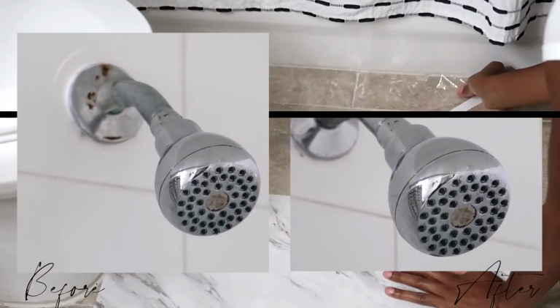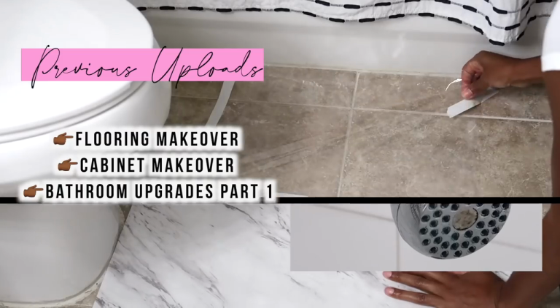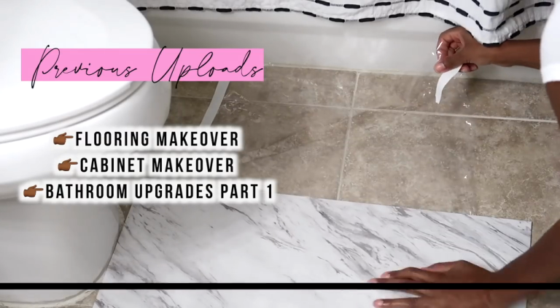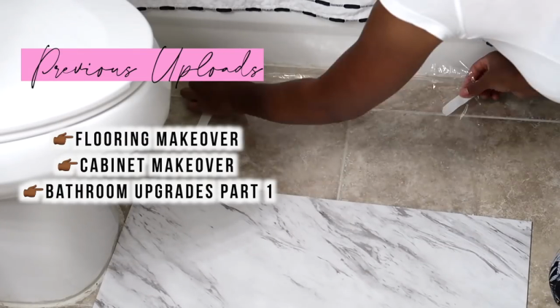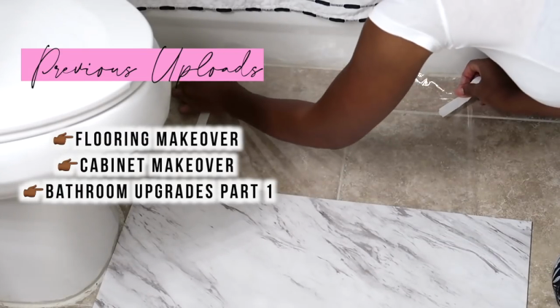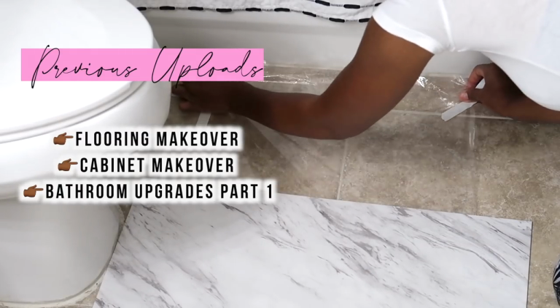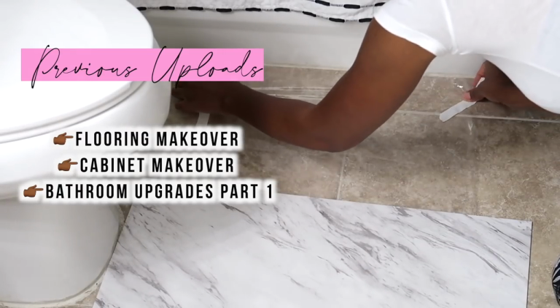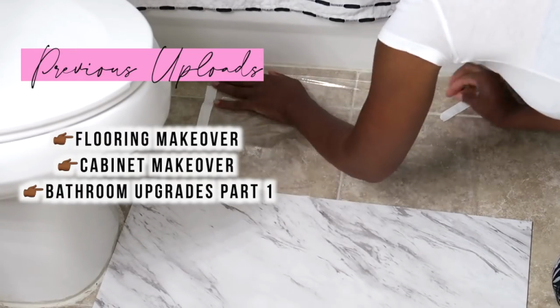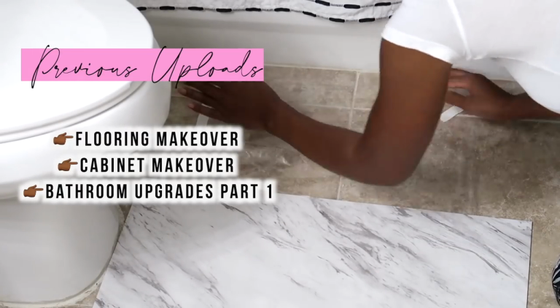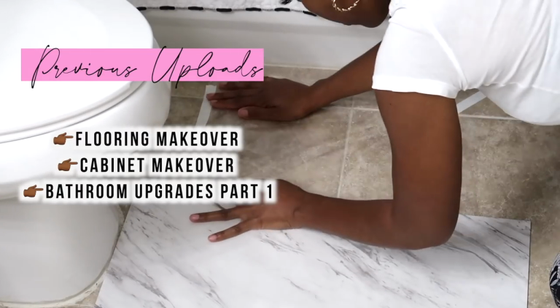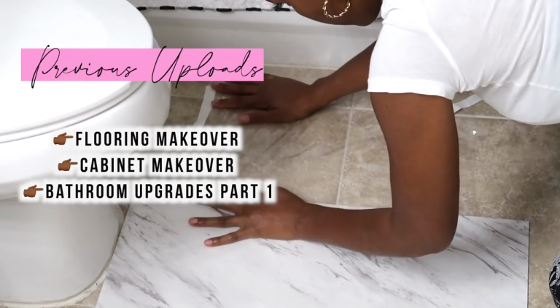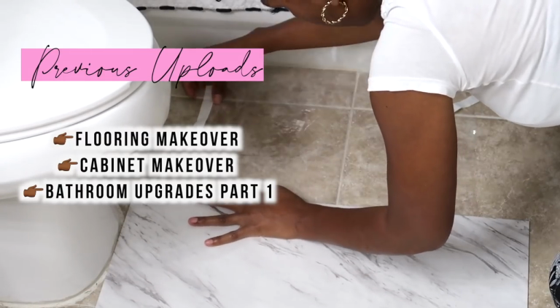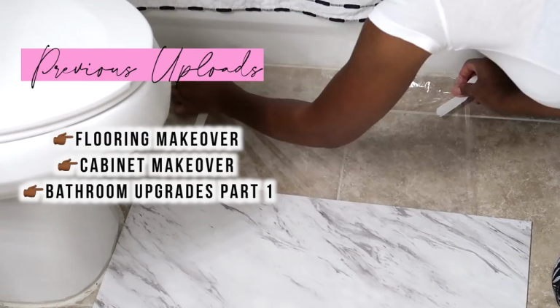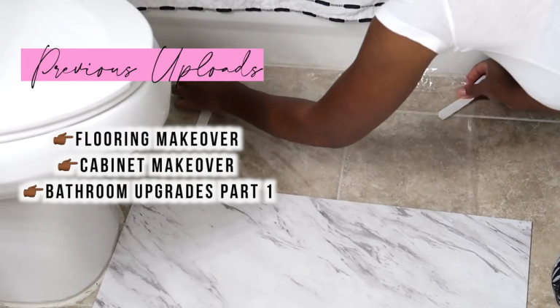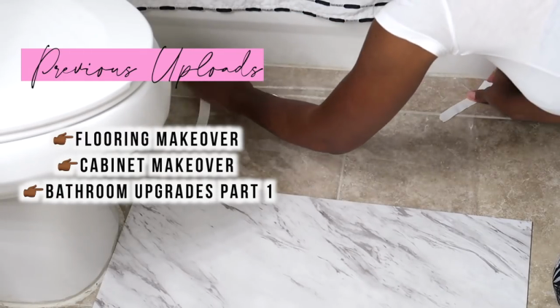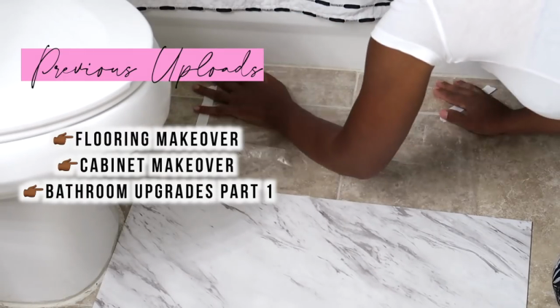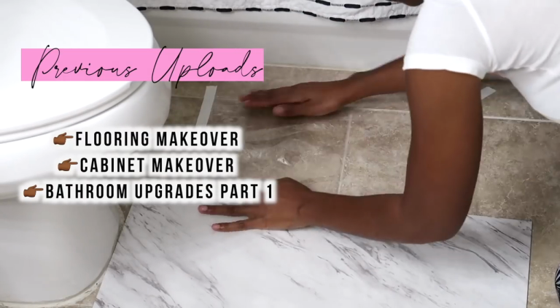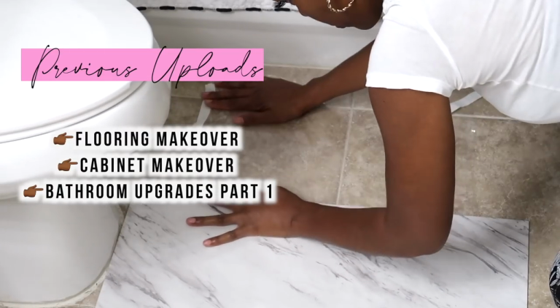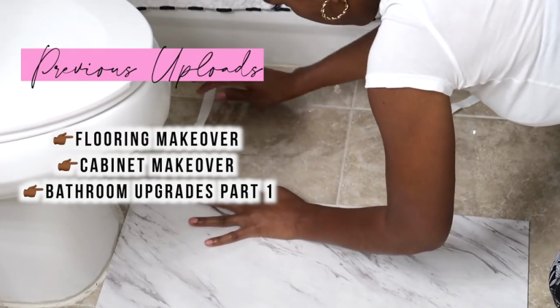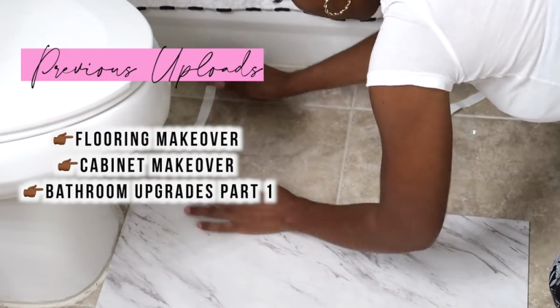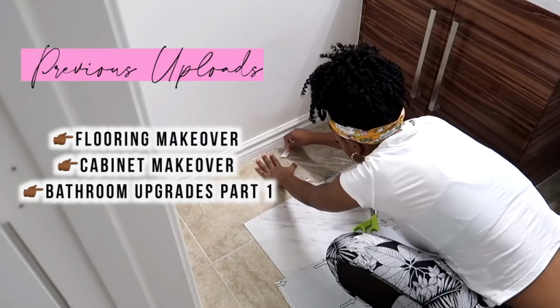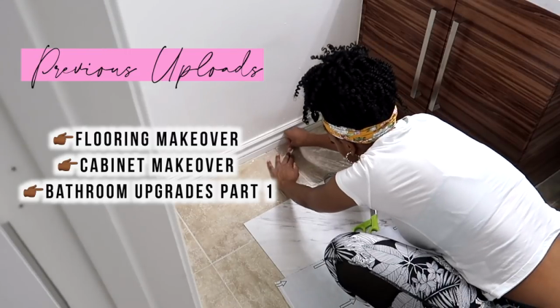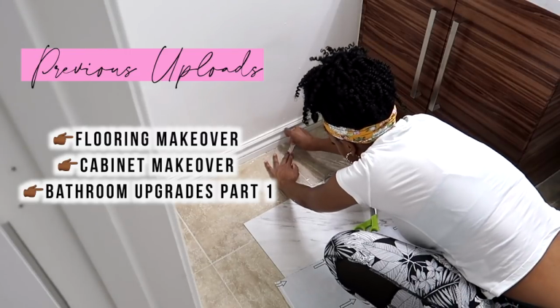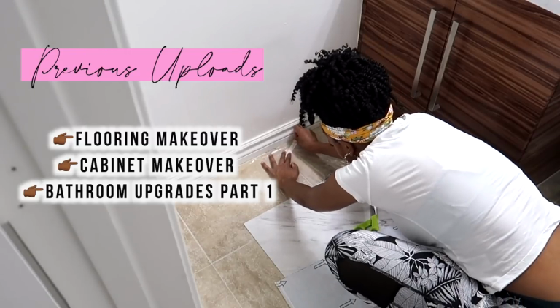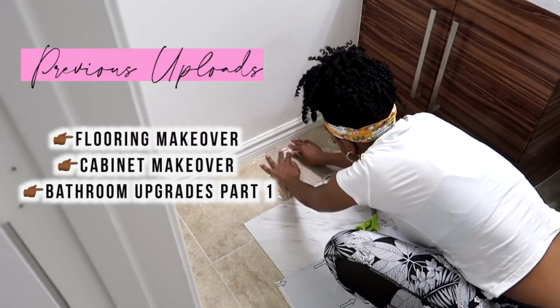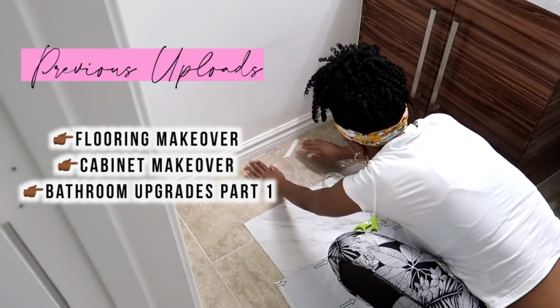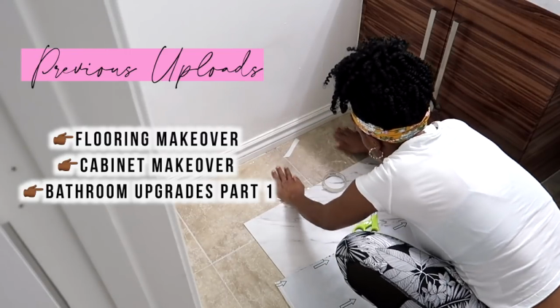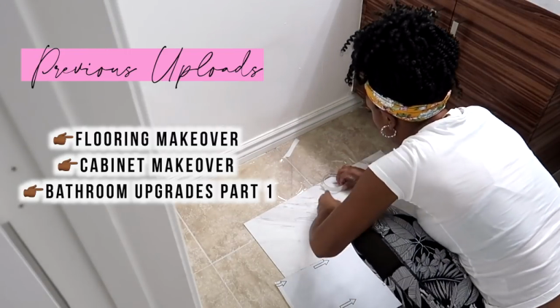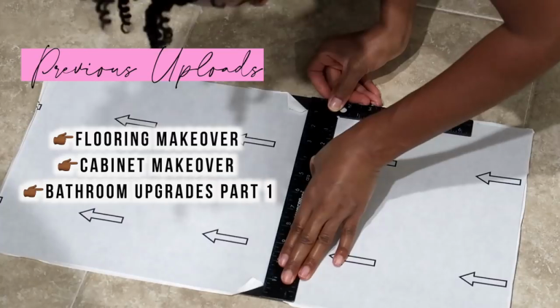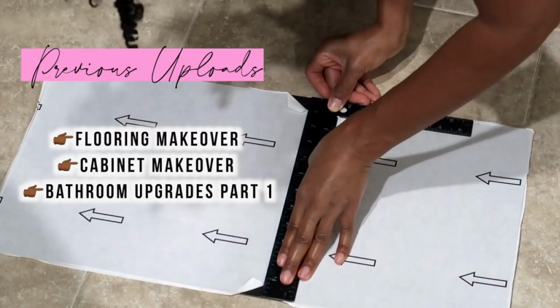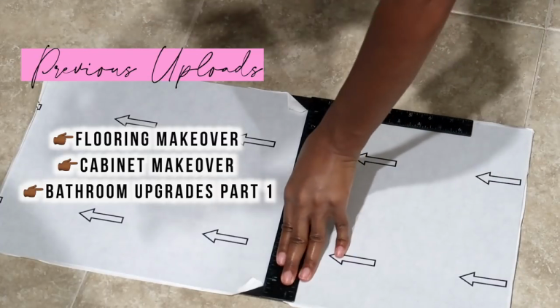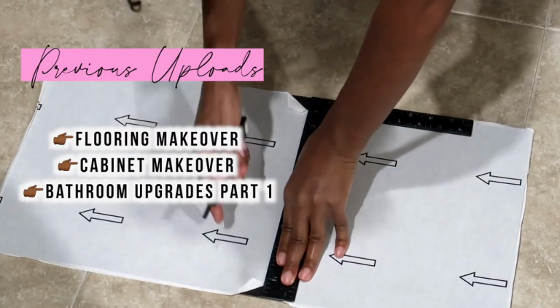Now, as mentioned before, this is a series, so if you didn't get a chance to see my flooring makeover video I will link you in the description box below.